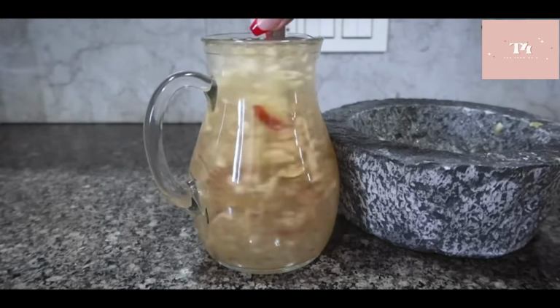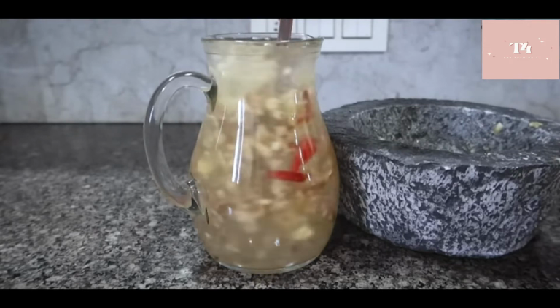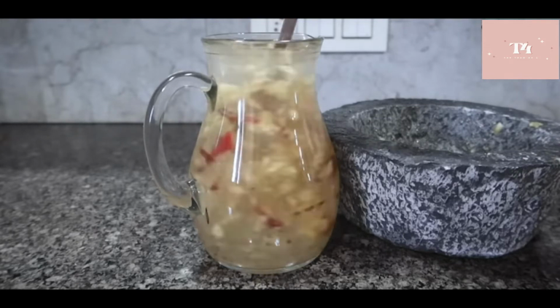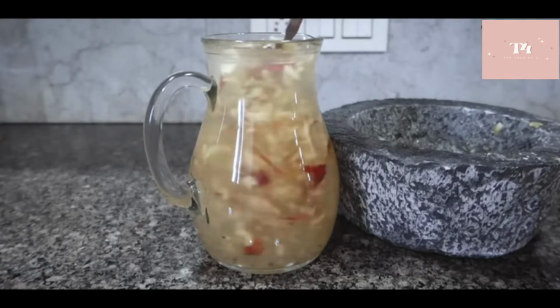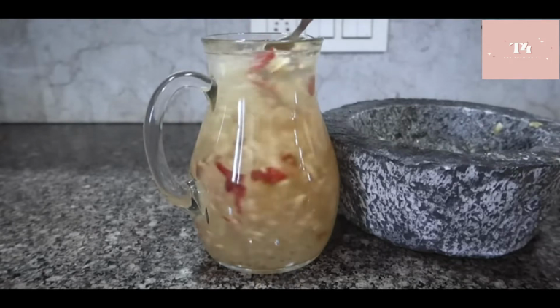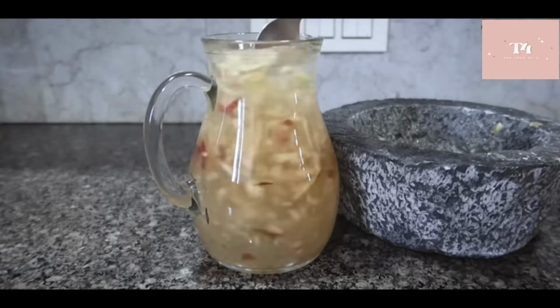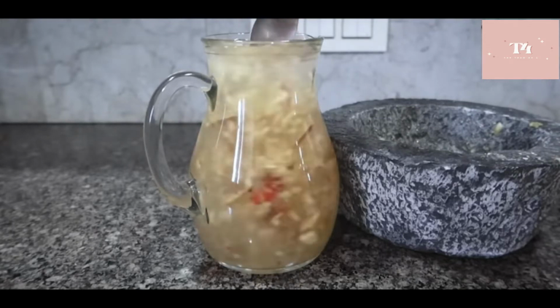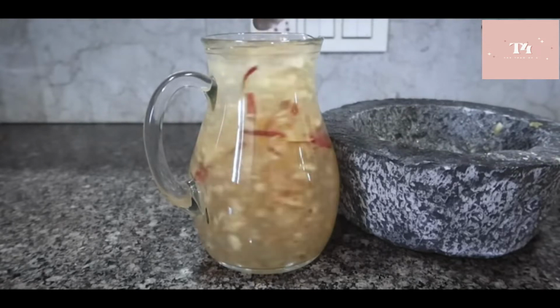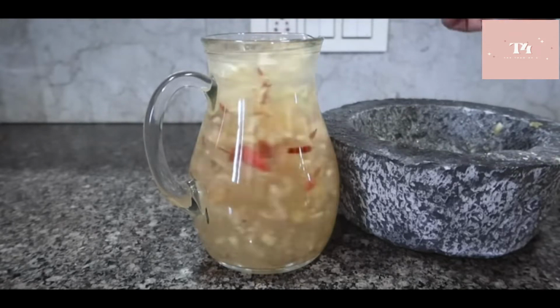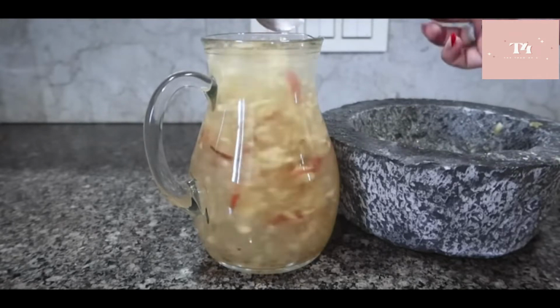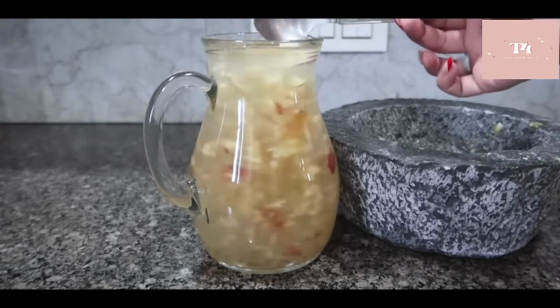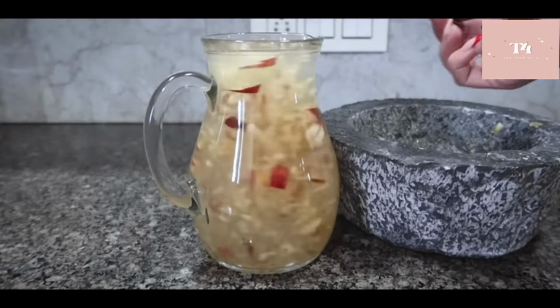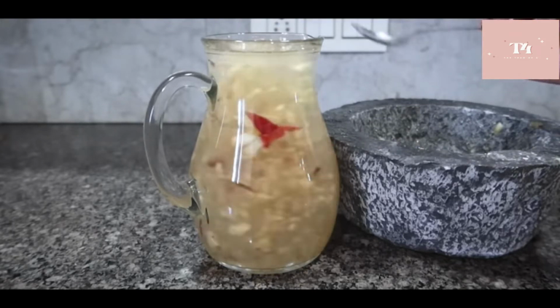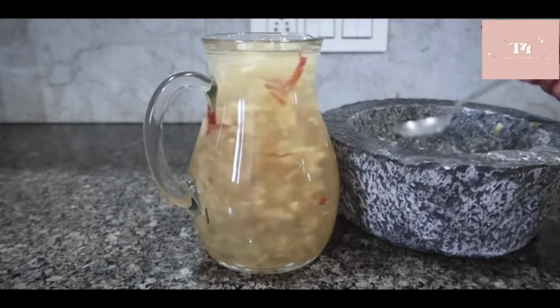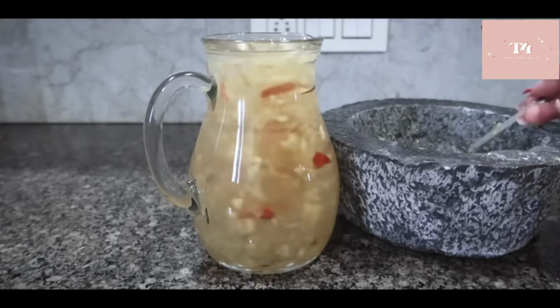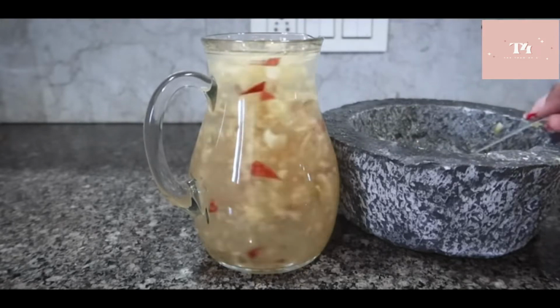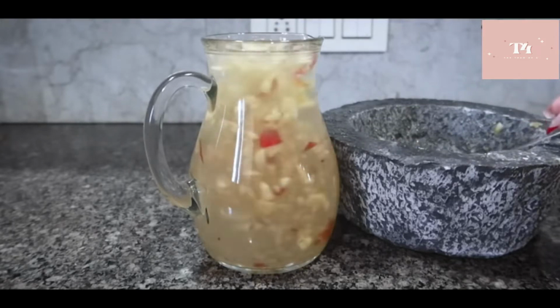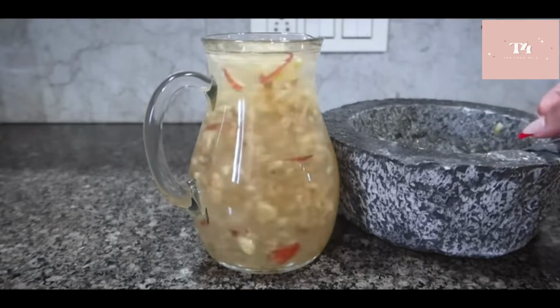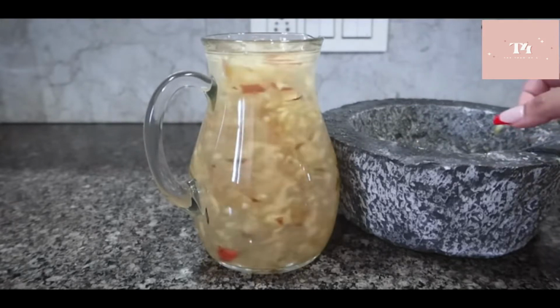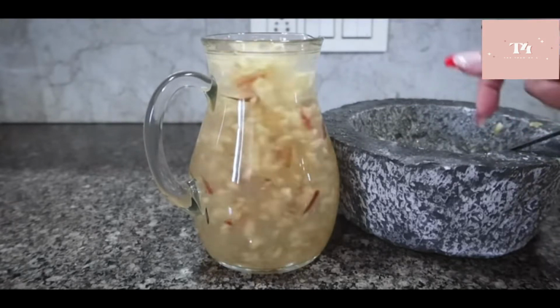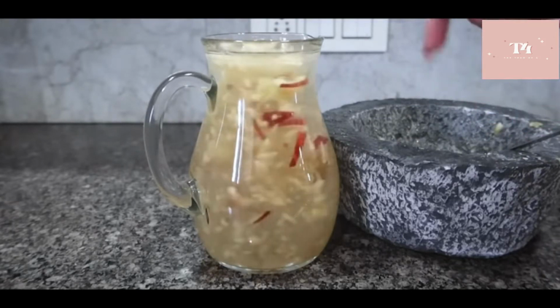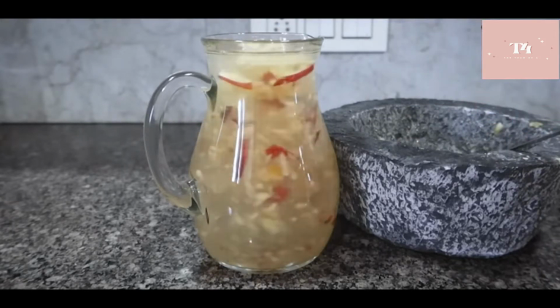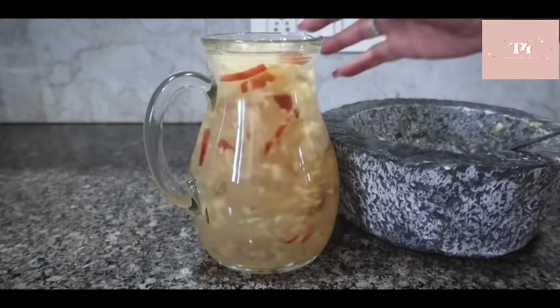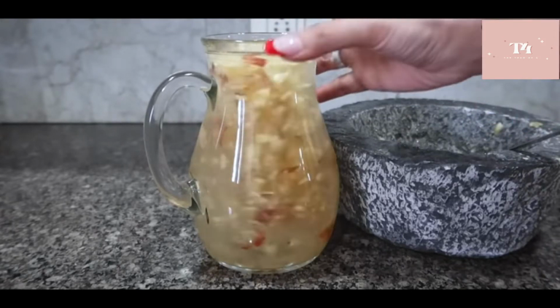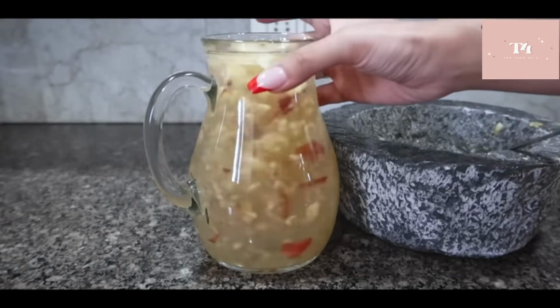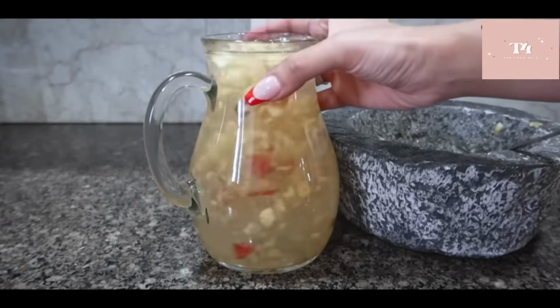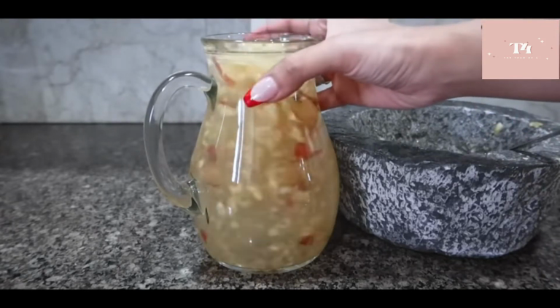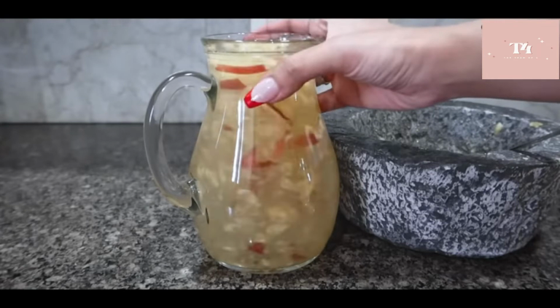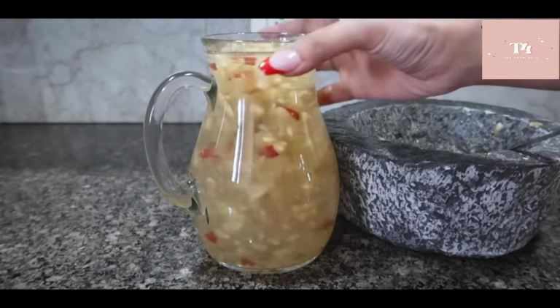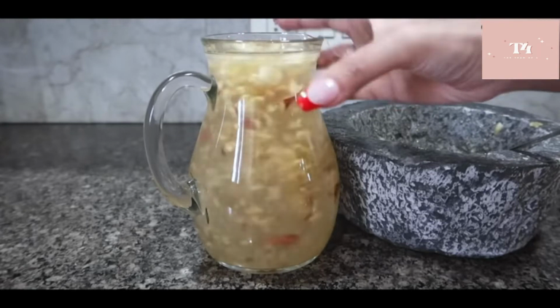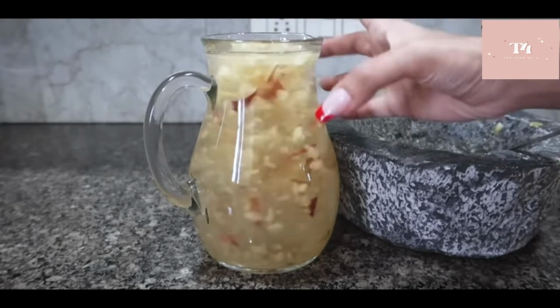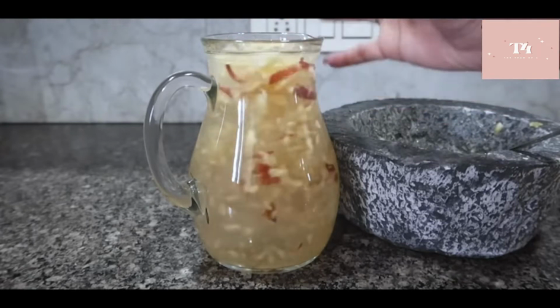We will store this detox water for 3 hours. After 3 hours, we will start drinking. The apple pieces inside, we will chew them when they come to the mouth.